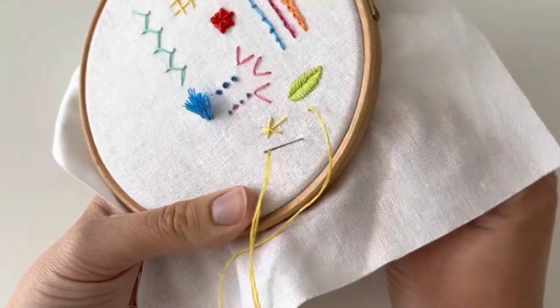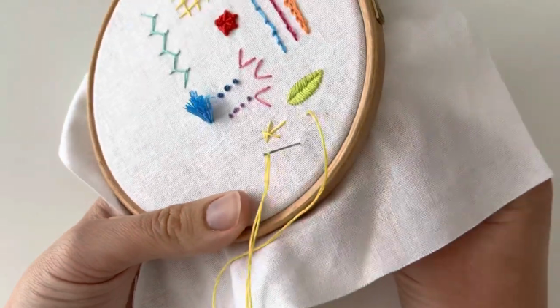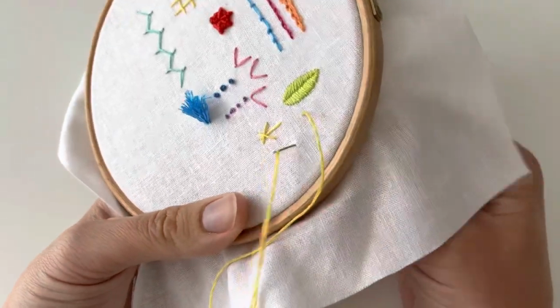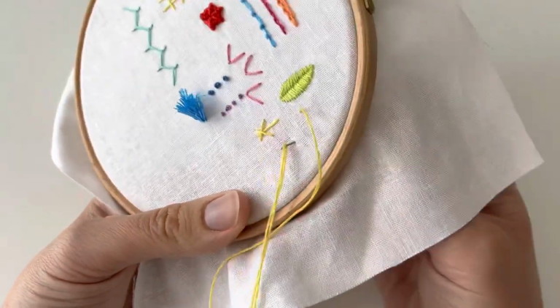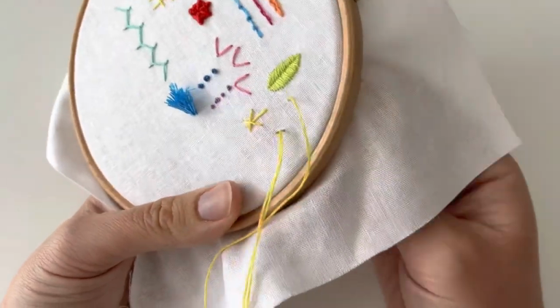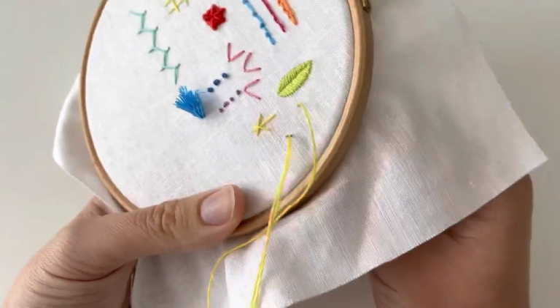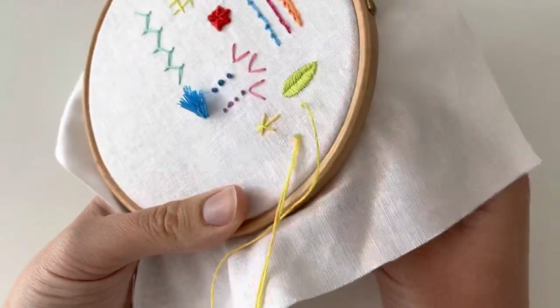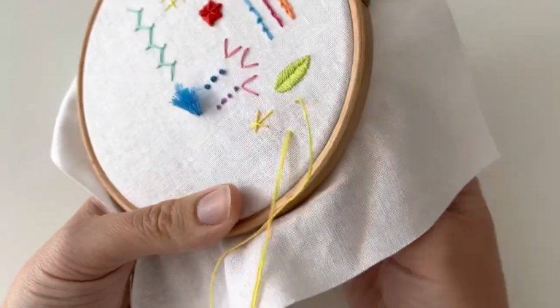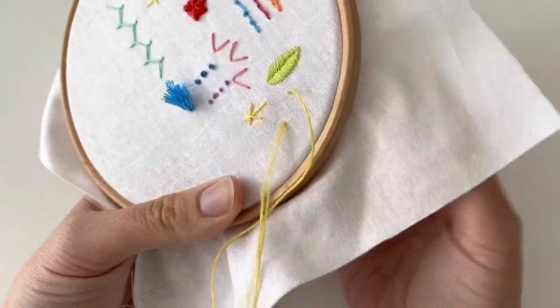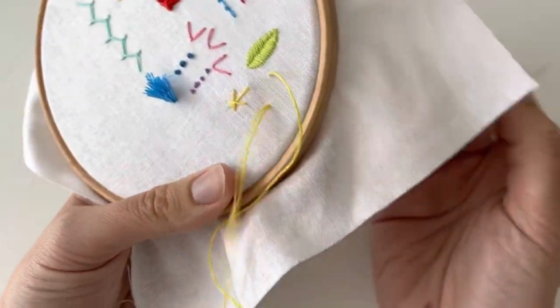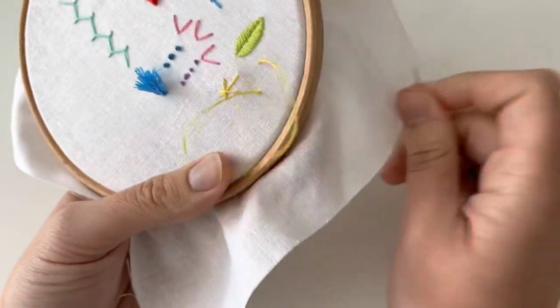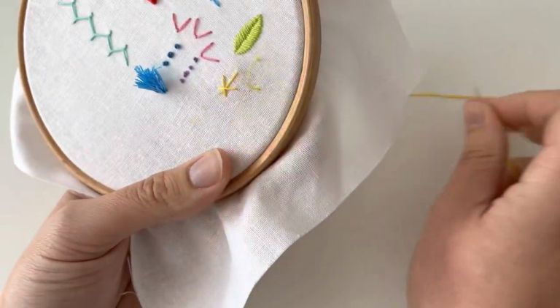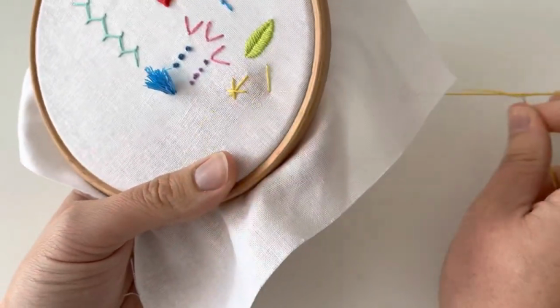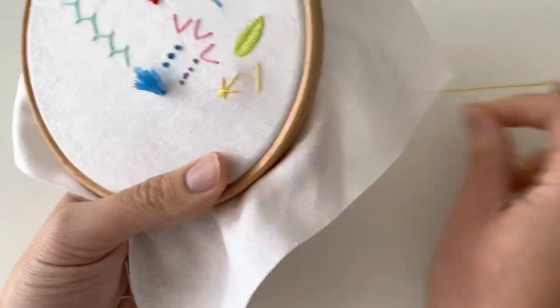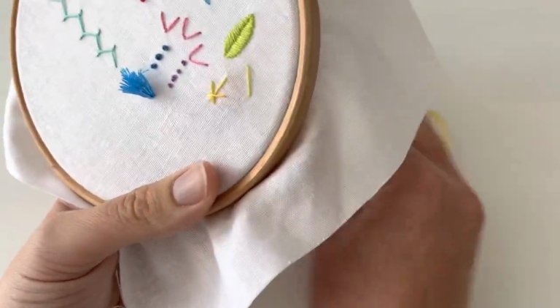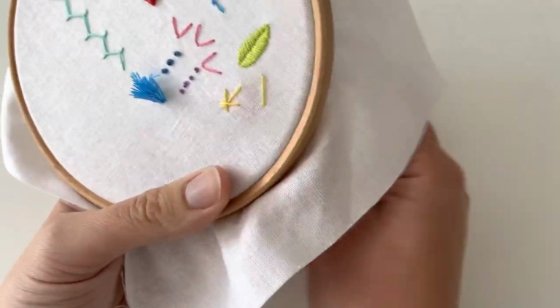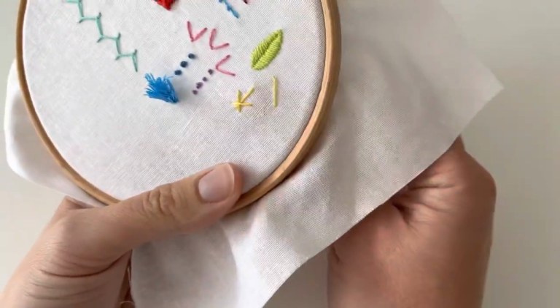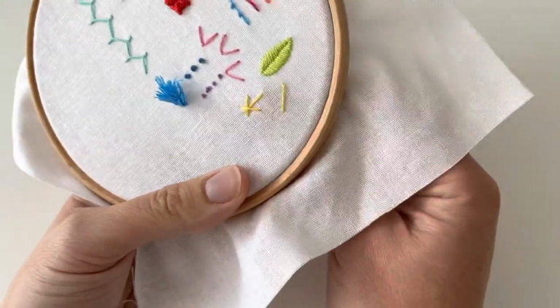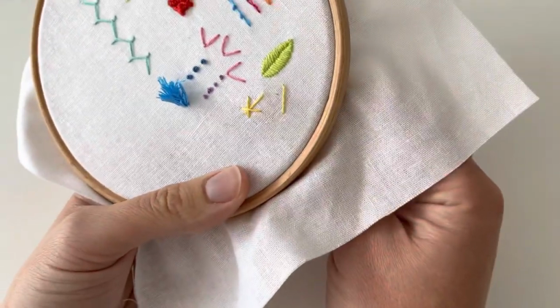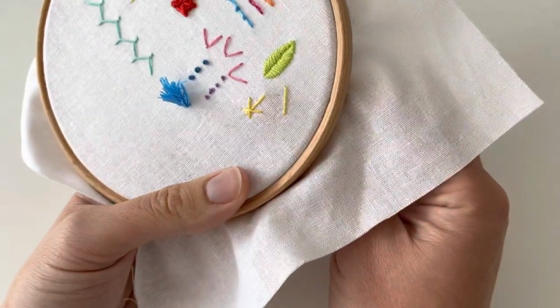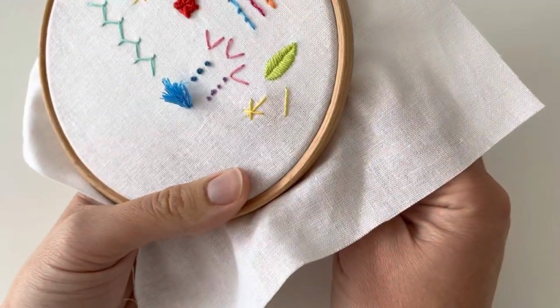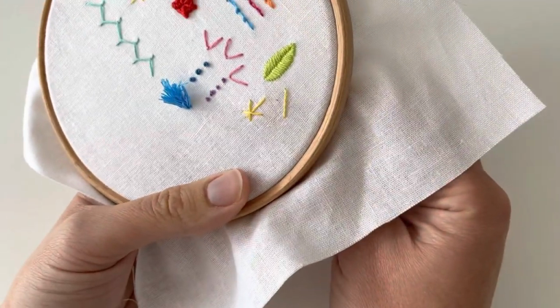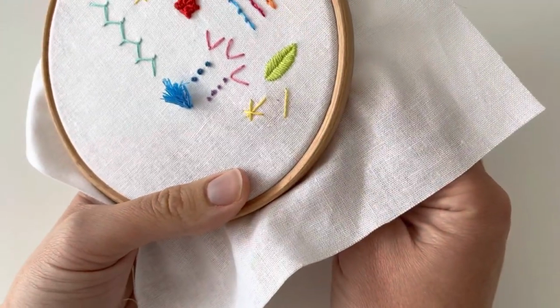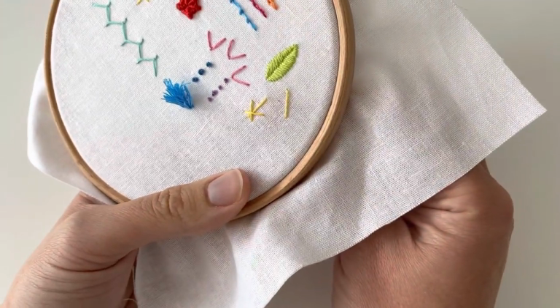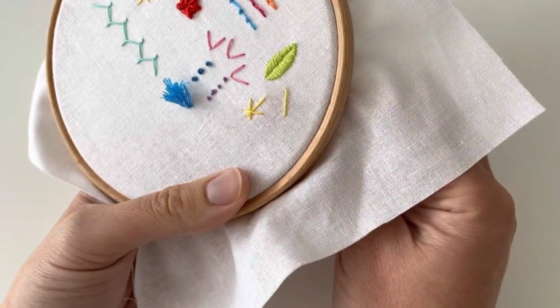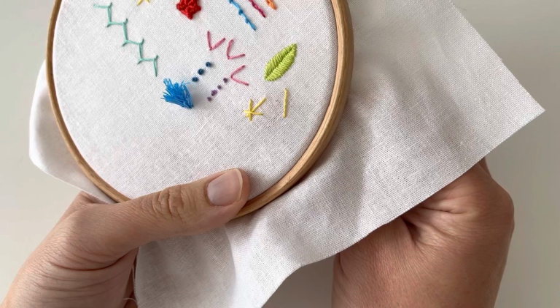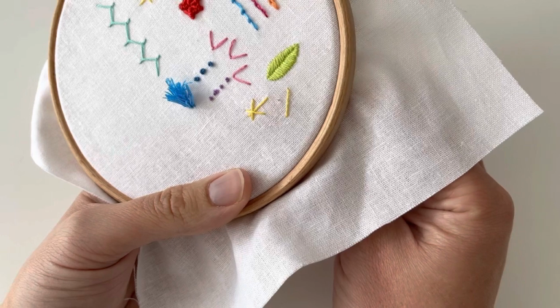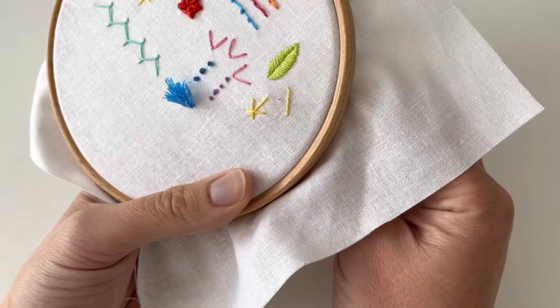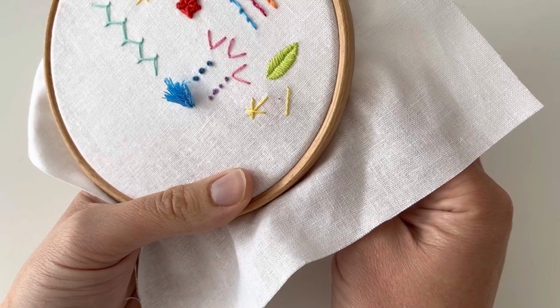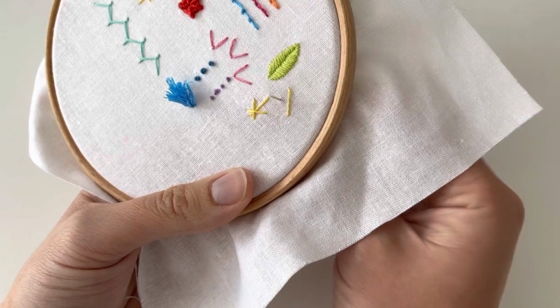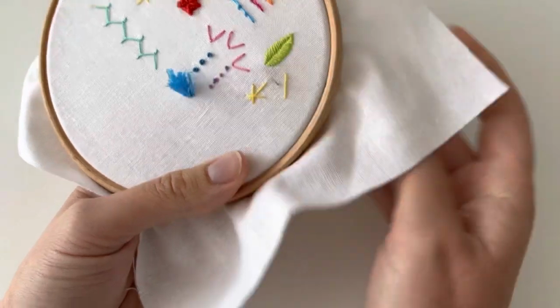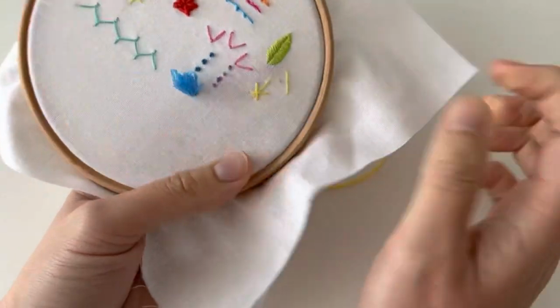It's a really lovely stitch. It's nice for filler. I thought it'd be nice if you're doing any festive stitching to do this one this week.